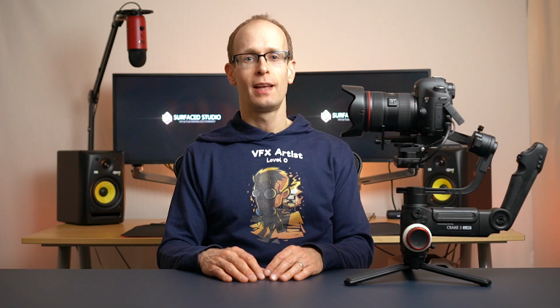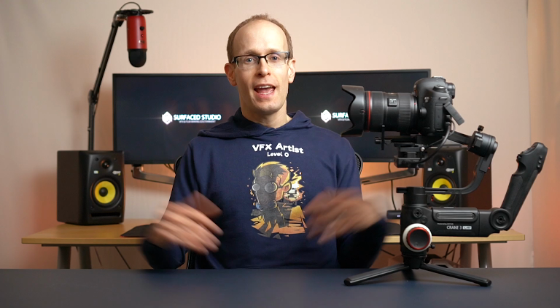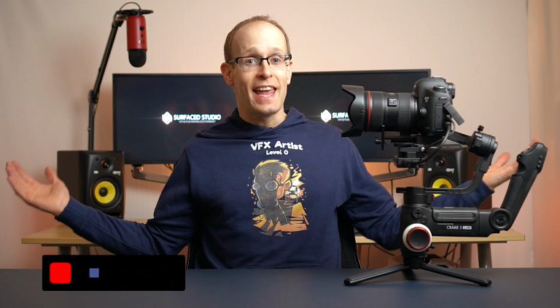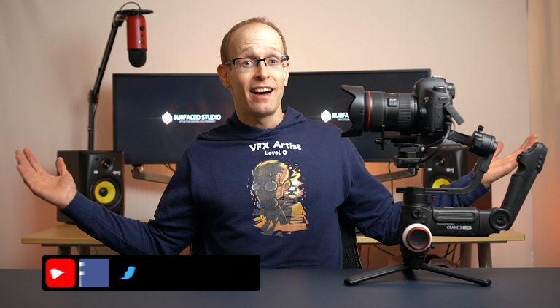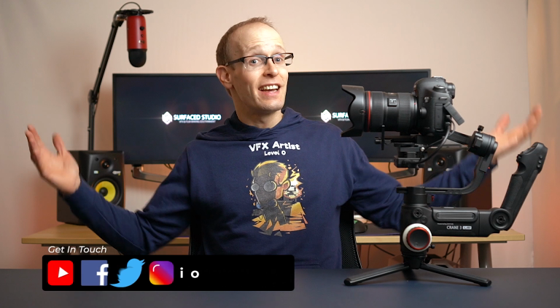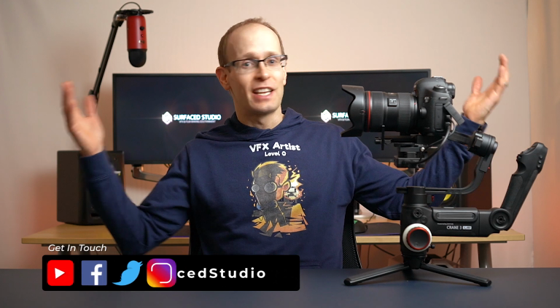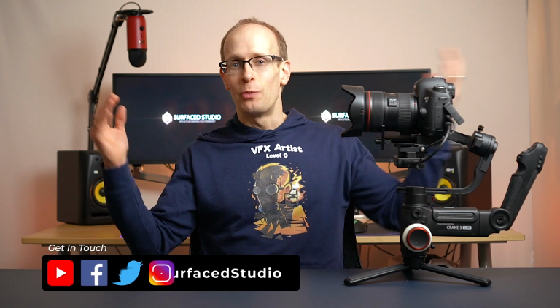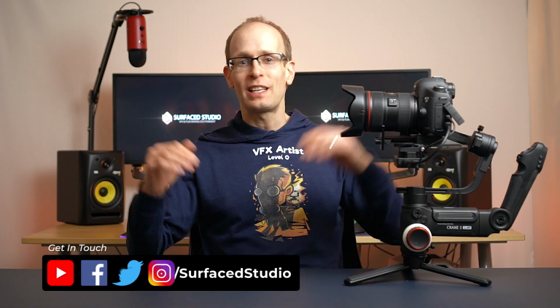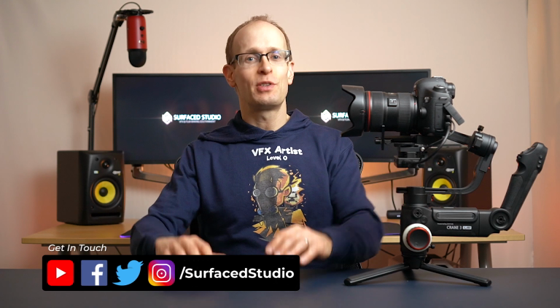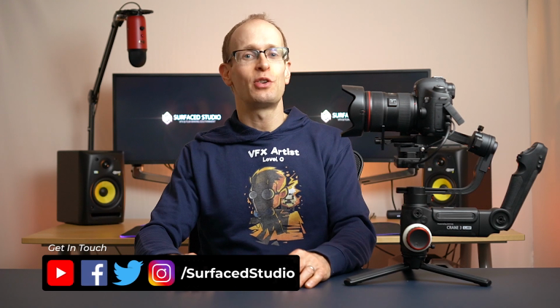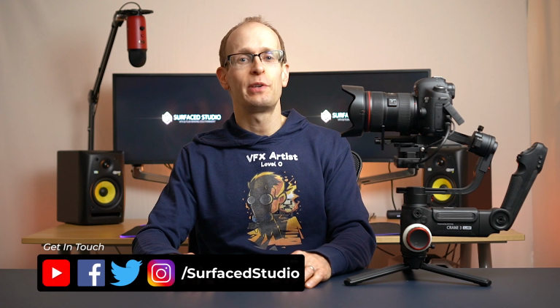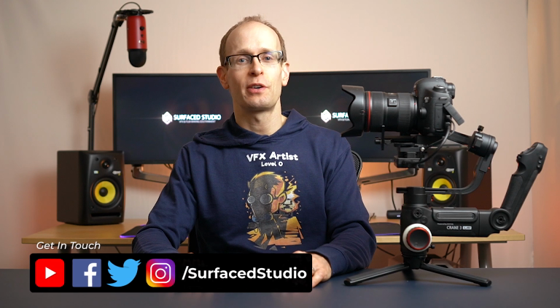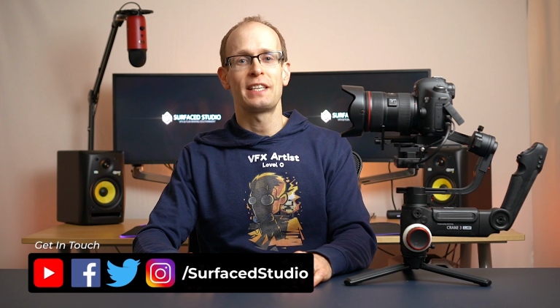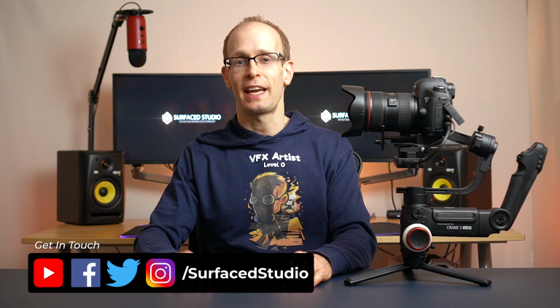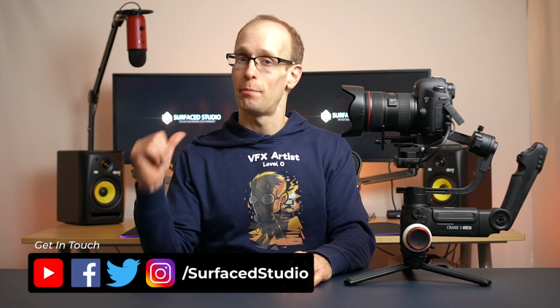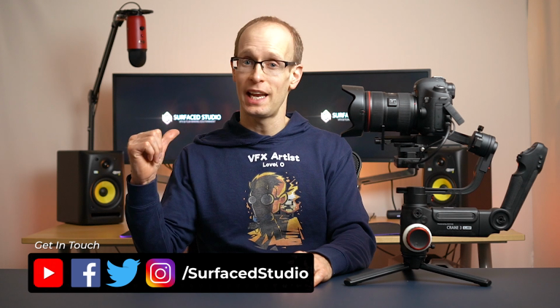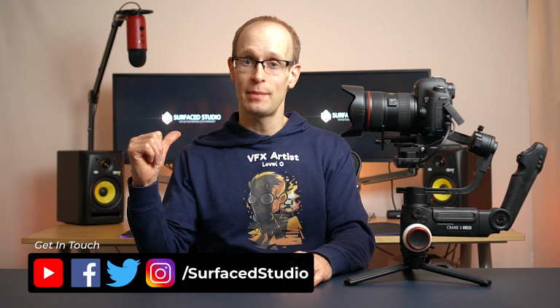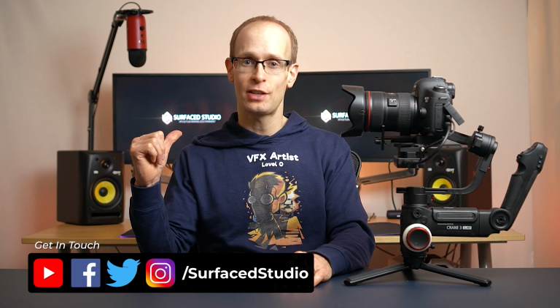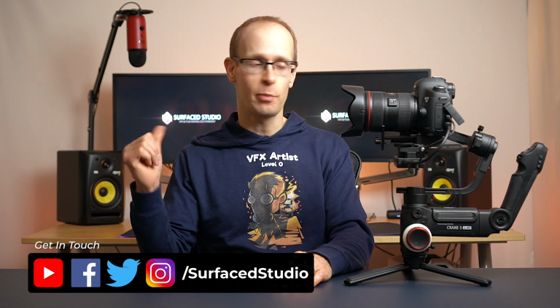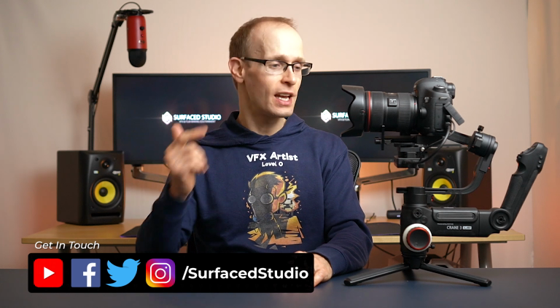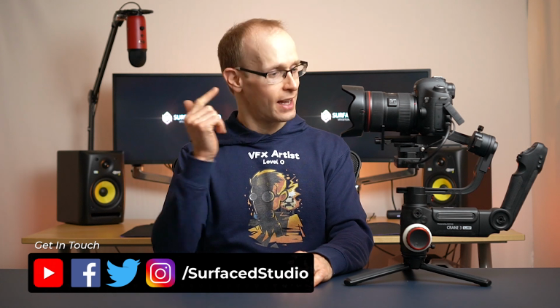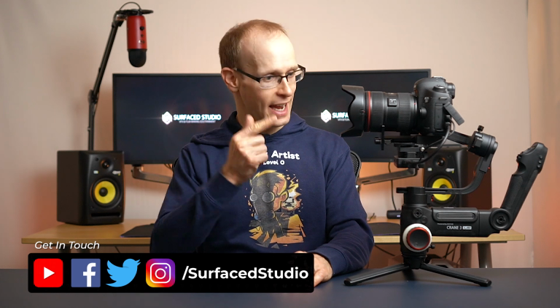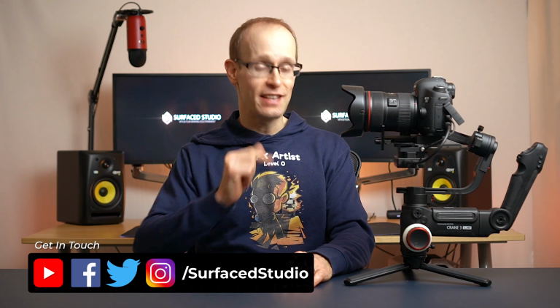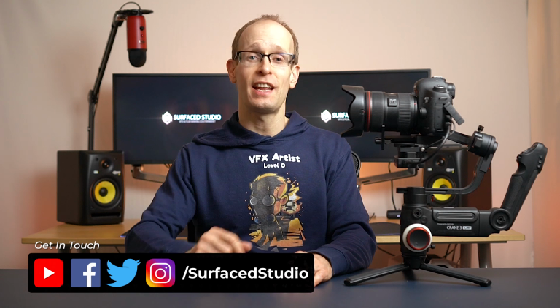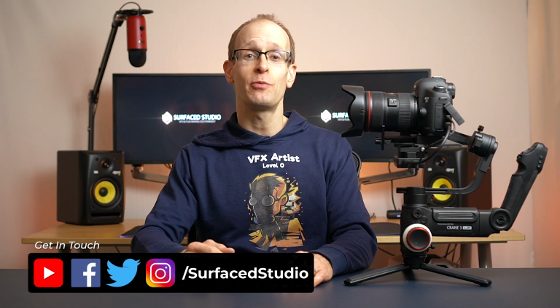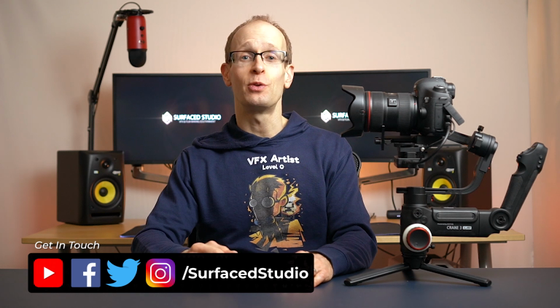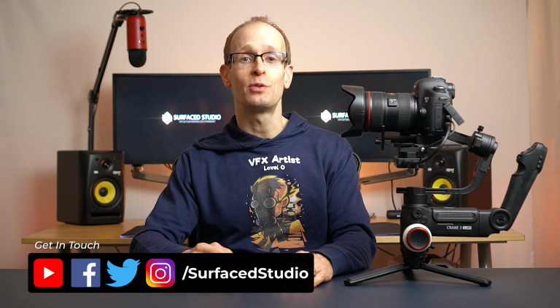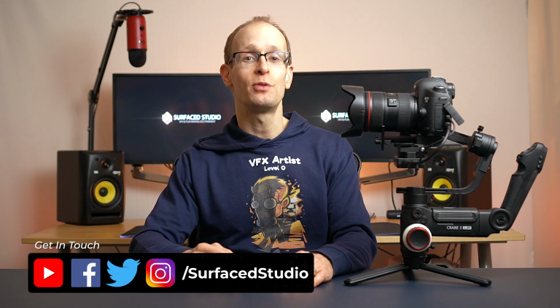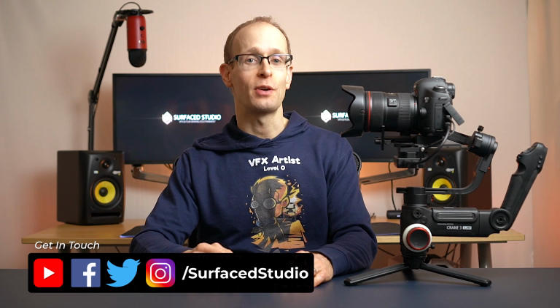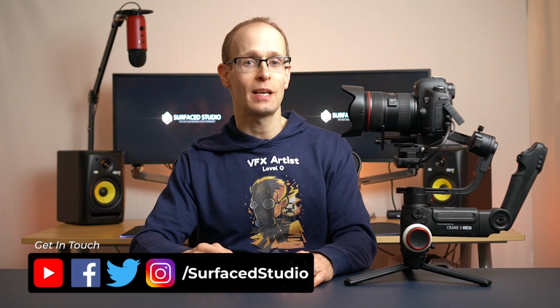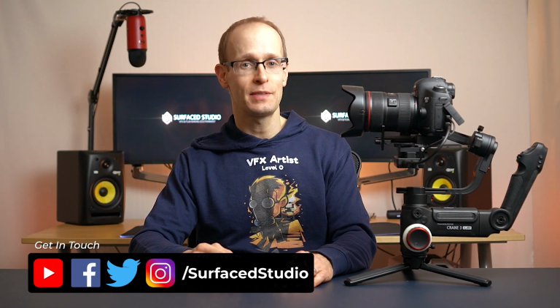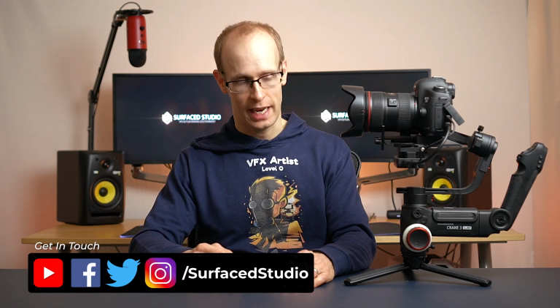Hey guys and welcome to Tobi Talks Tech. My name is Tobi and today we're going to talk some tech.